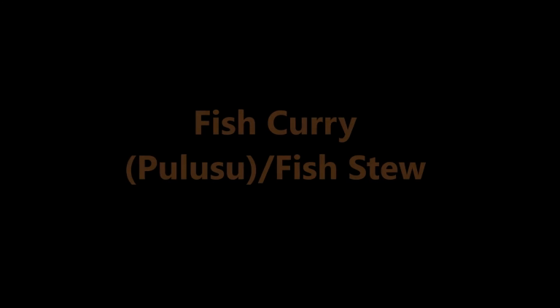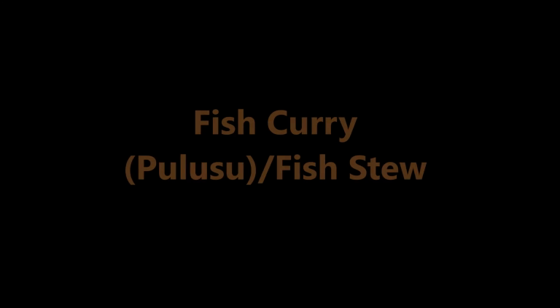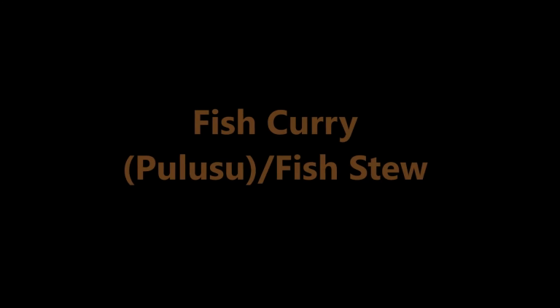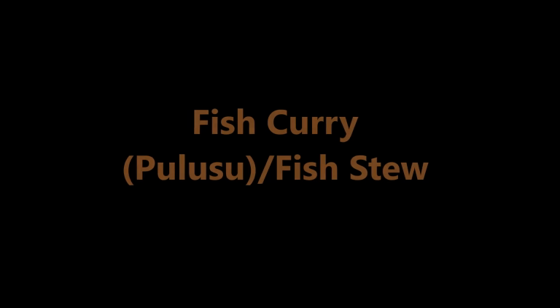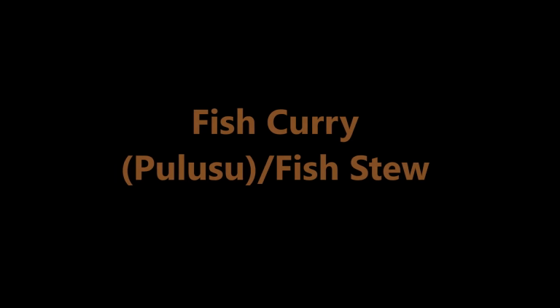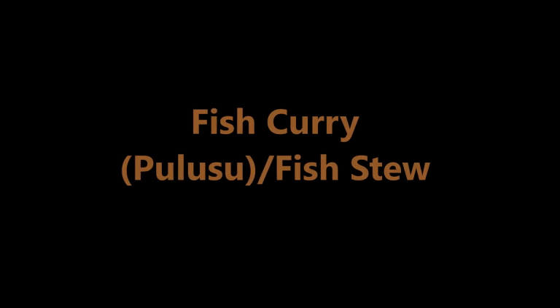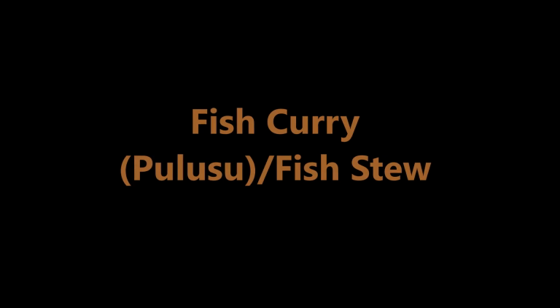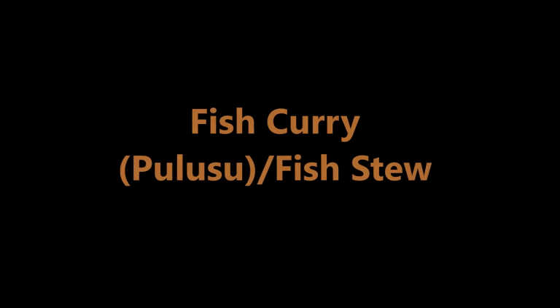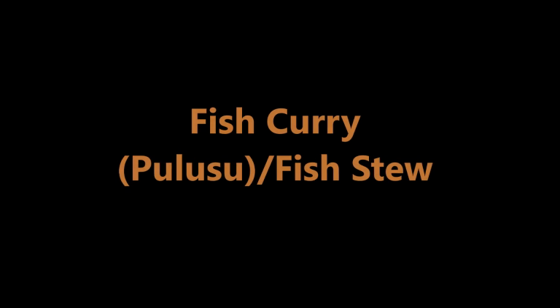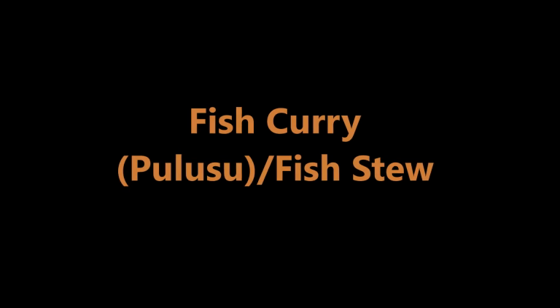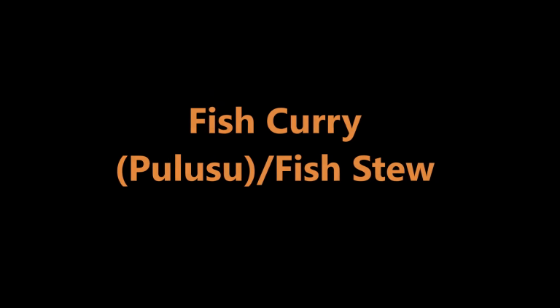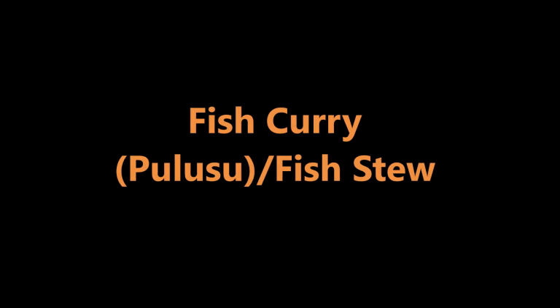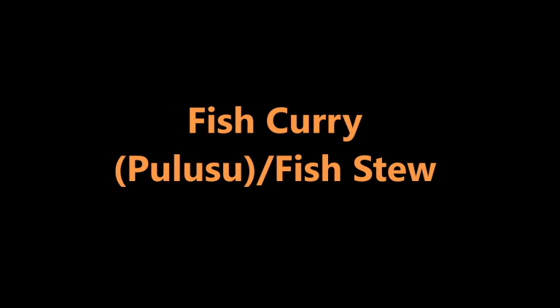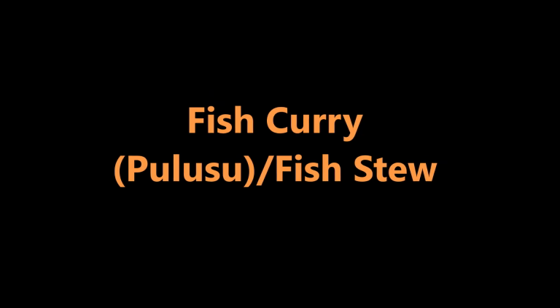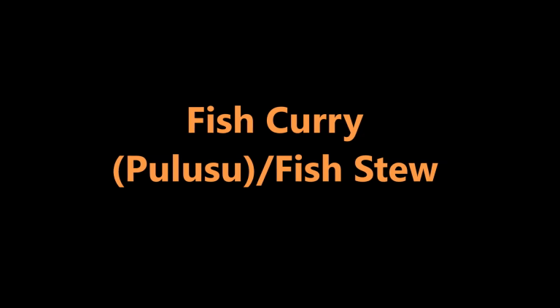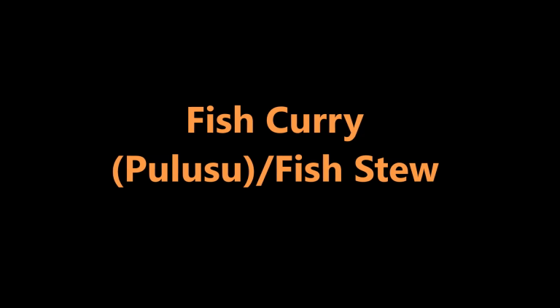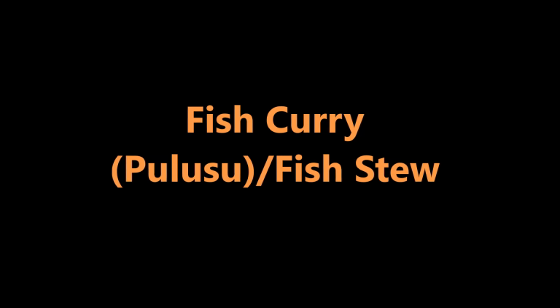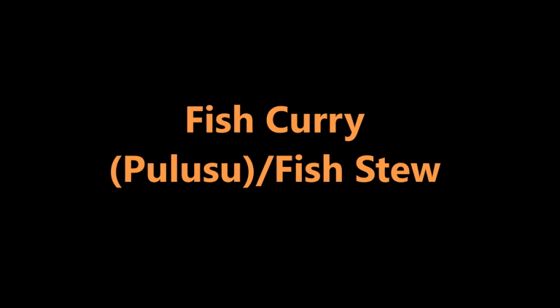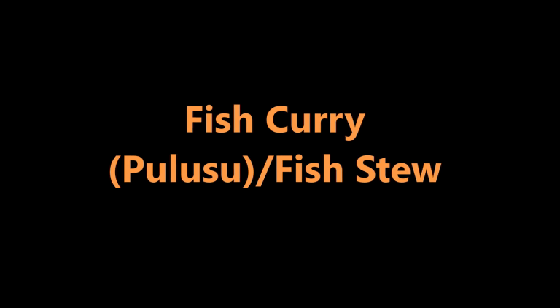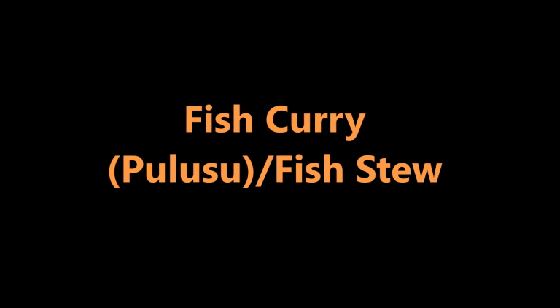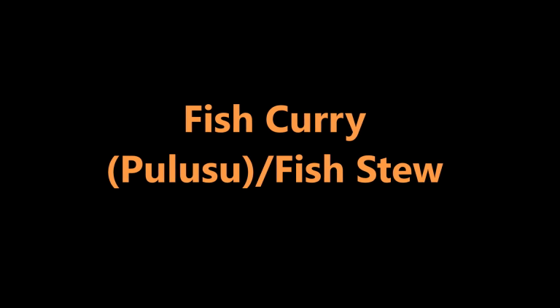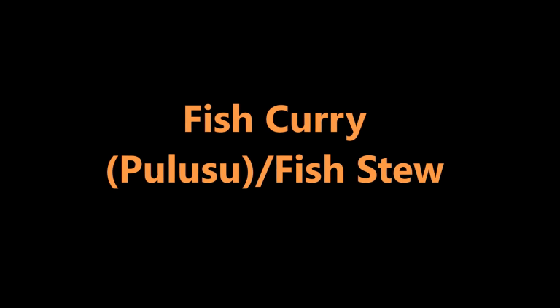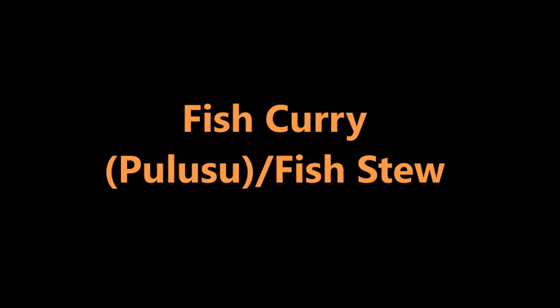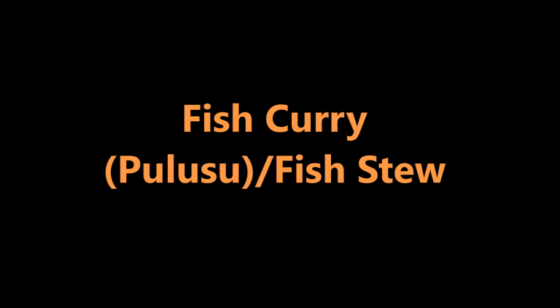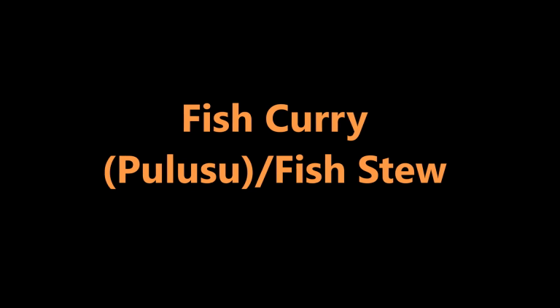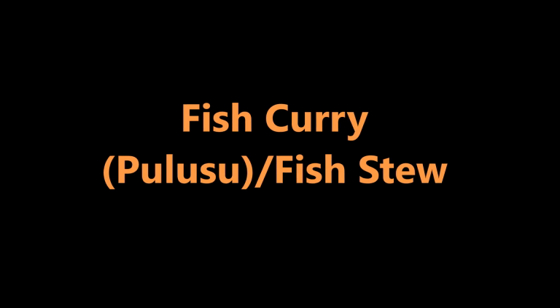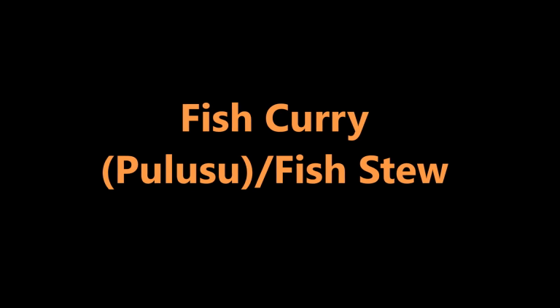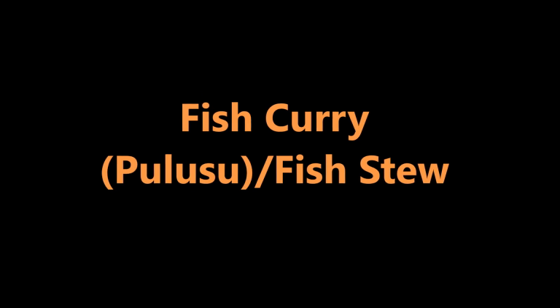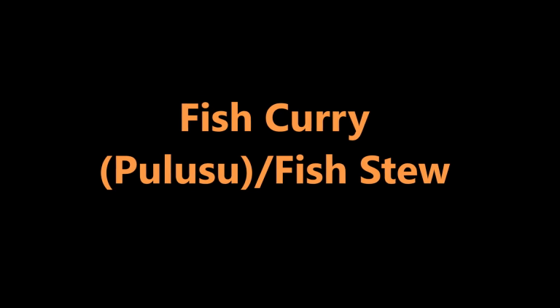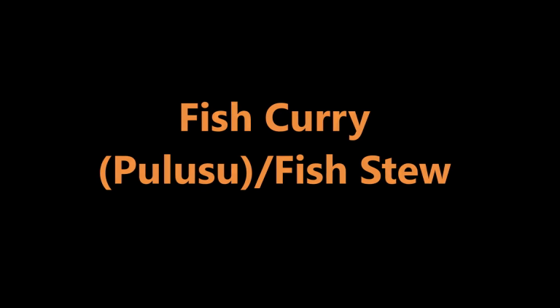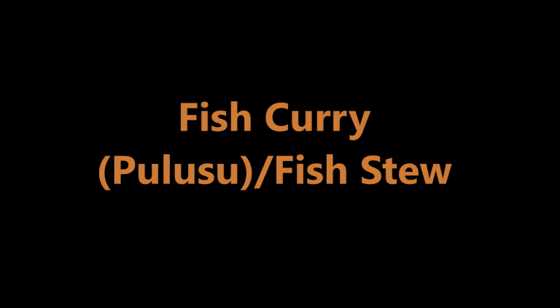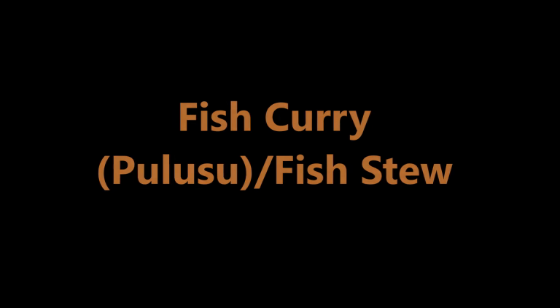Hello friends, today I am going to show how to prepare fish curry, also known as pulusu or fish stew.